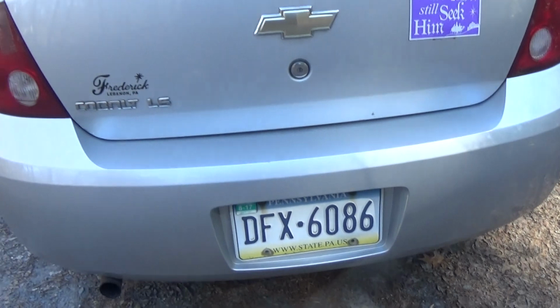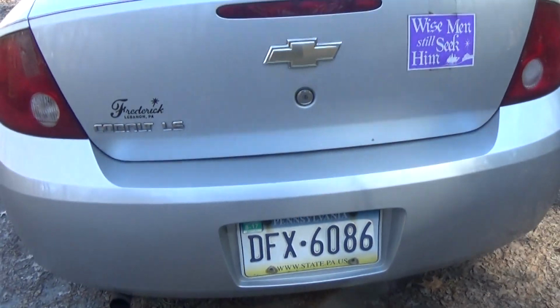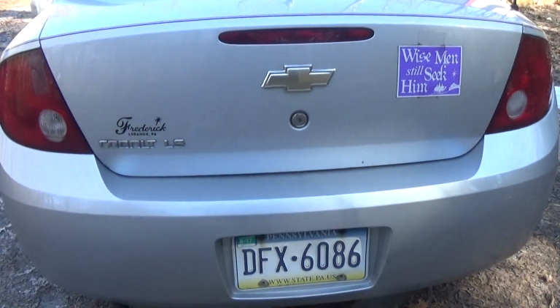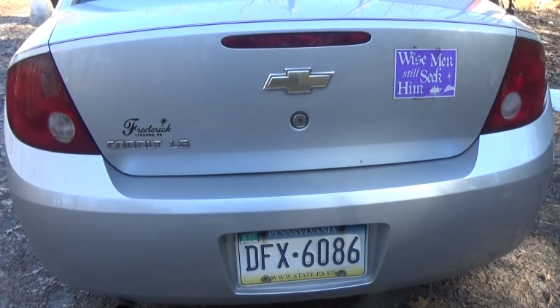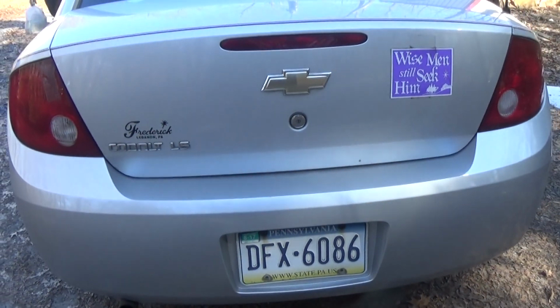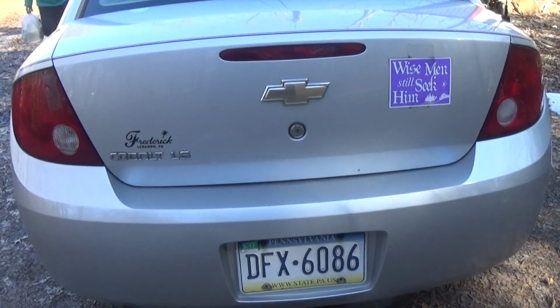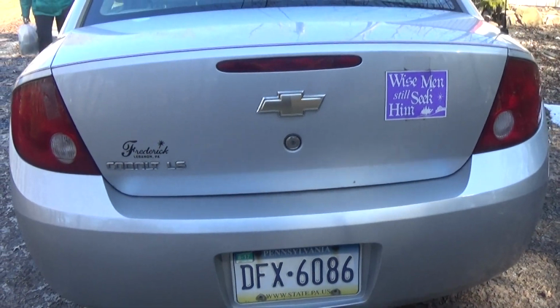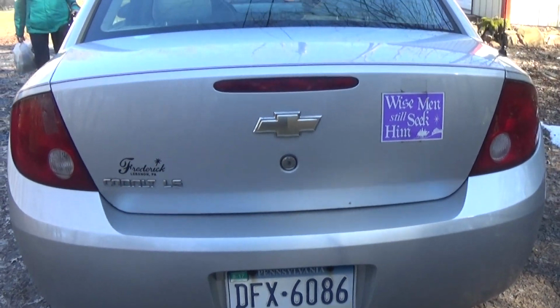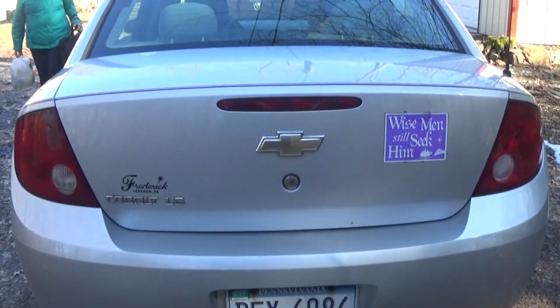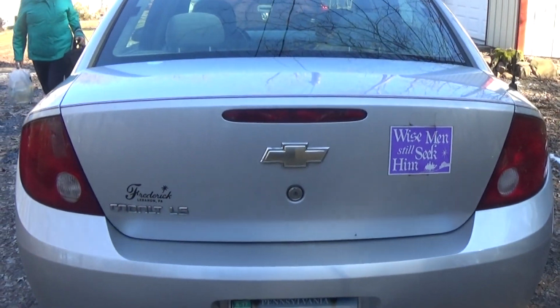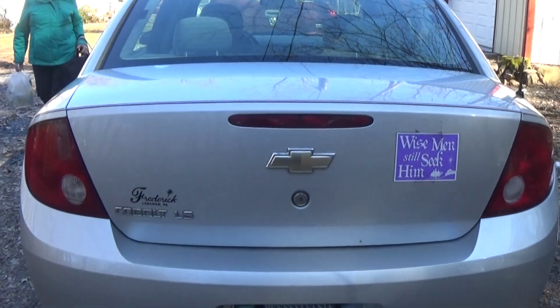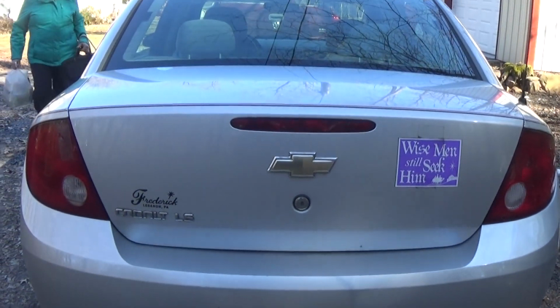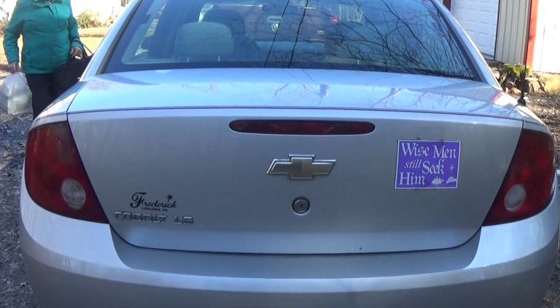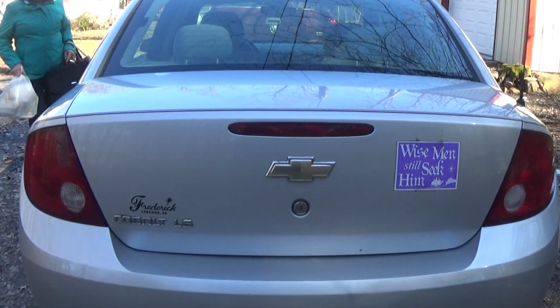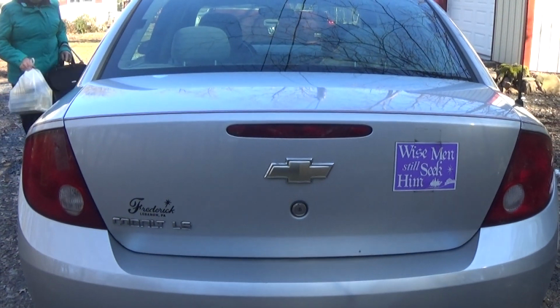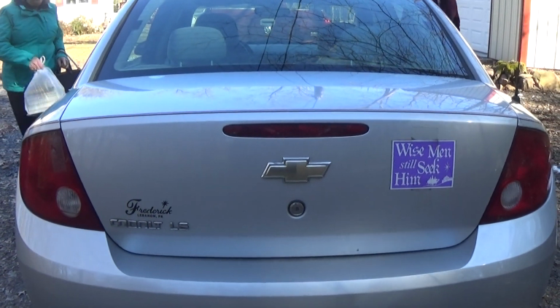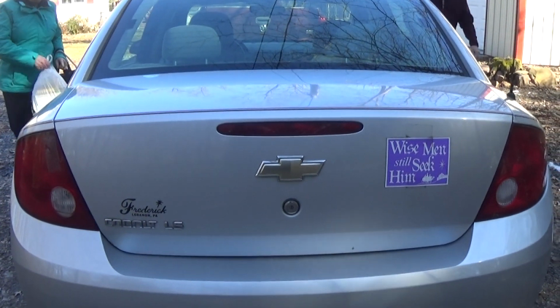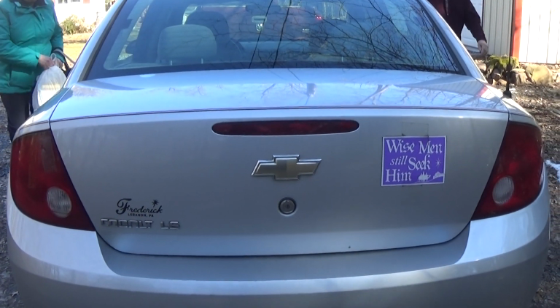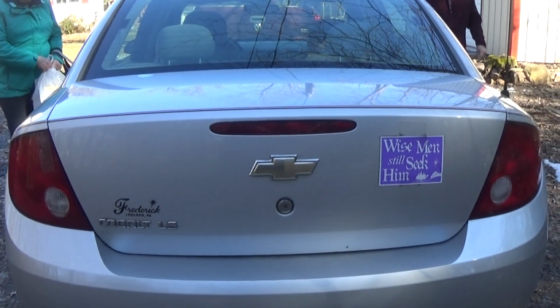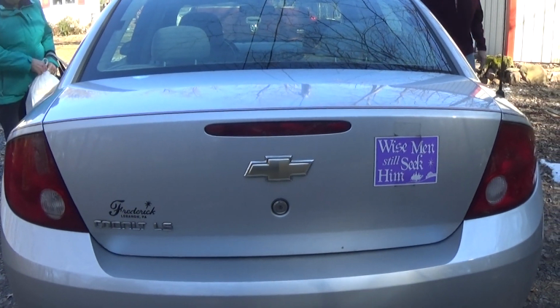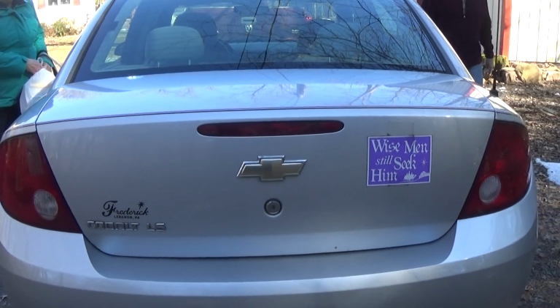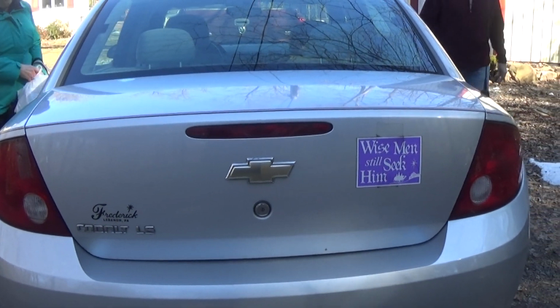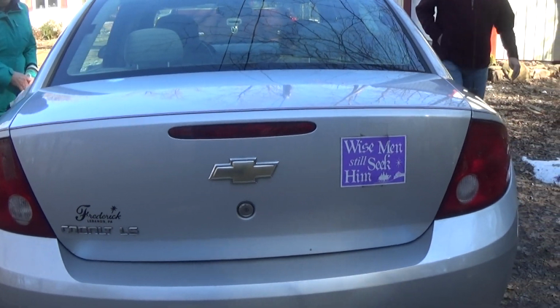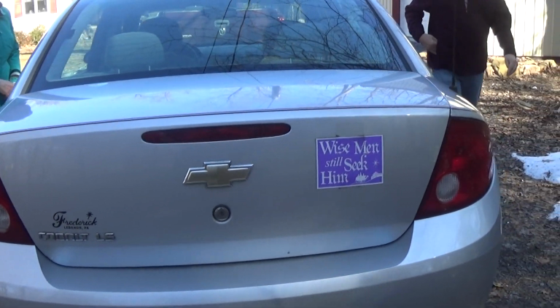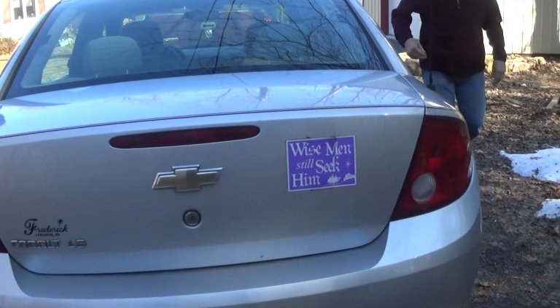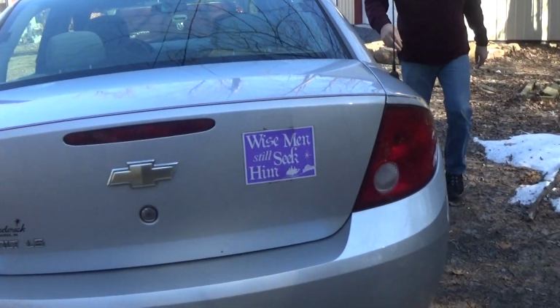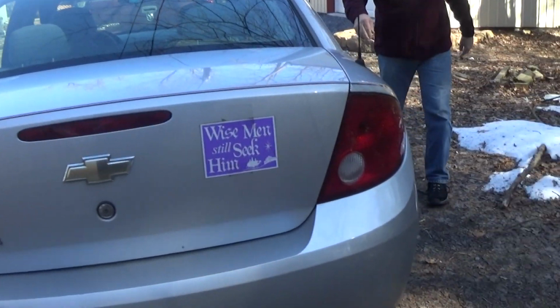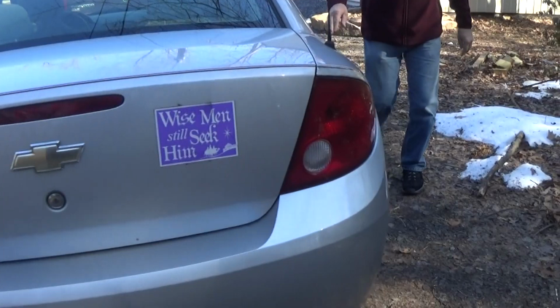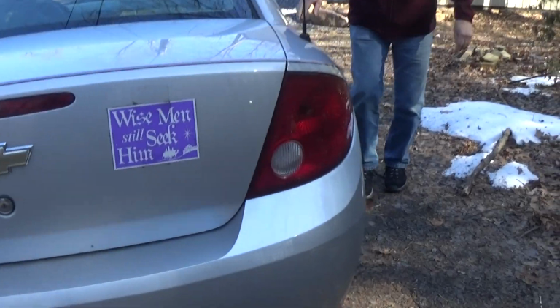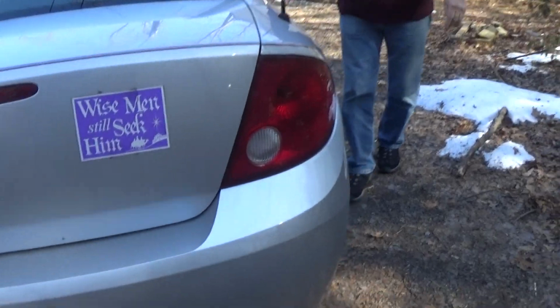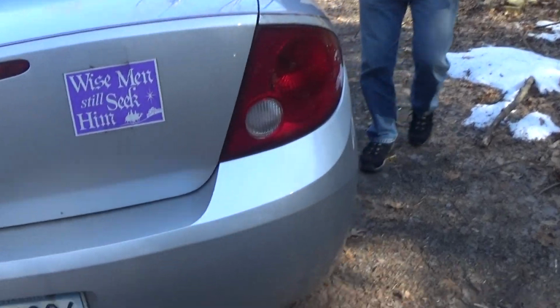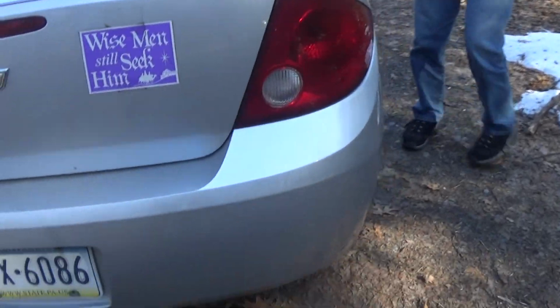Okay guys, this is the Chevrolet Cobalt LS, and we're going to start it up.